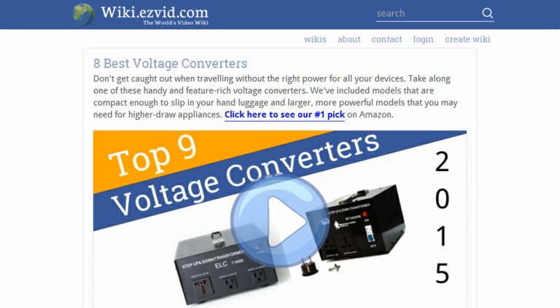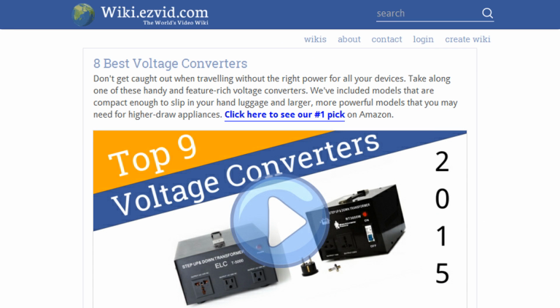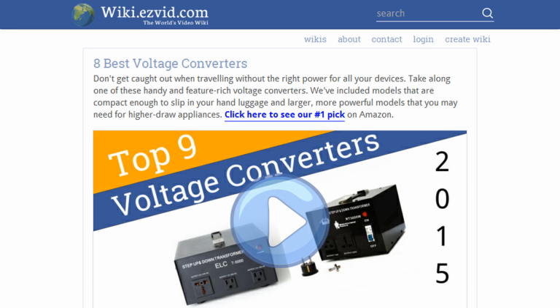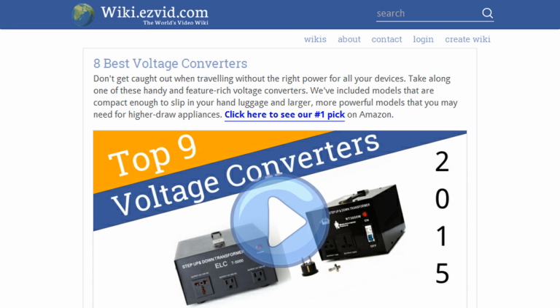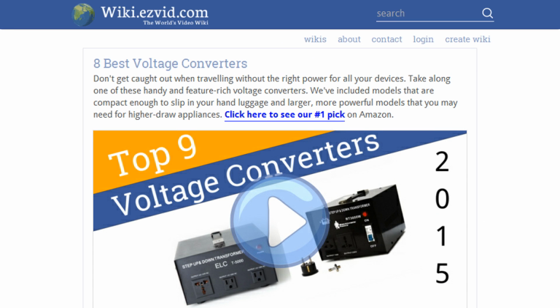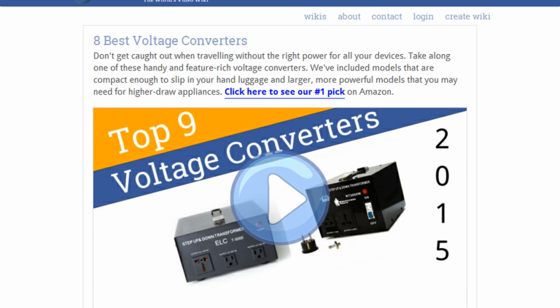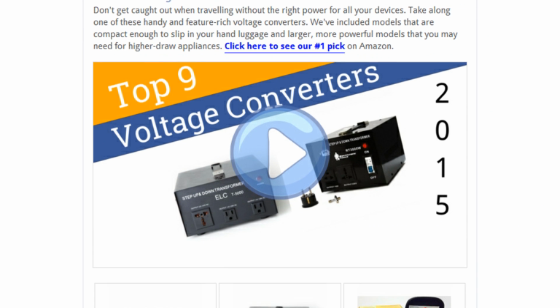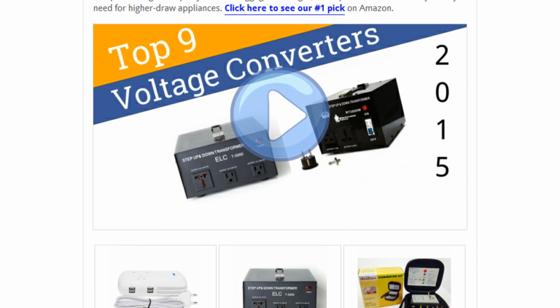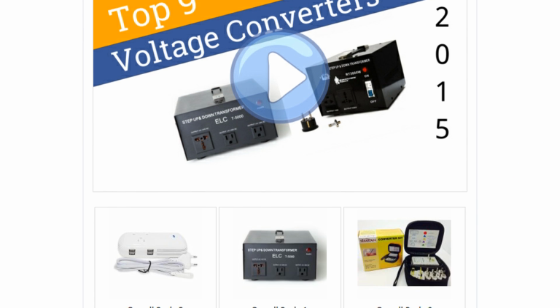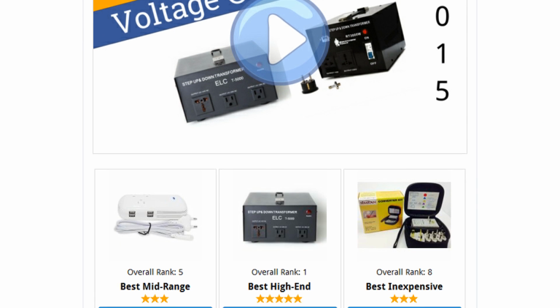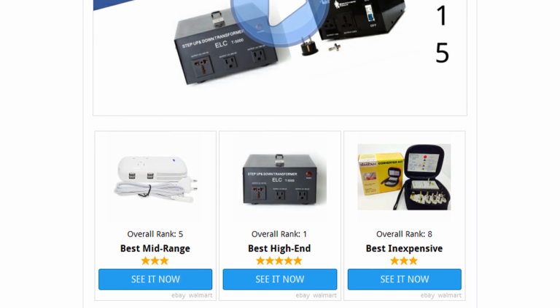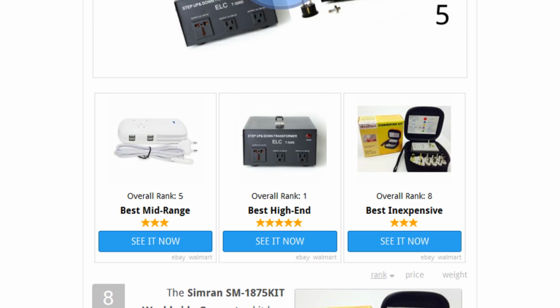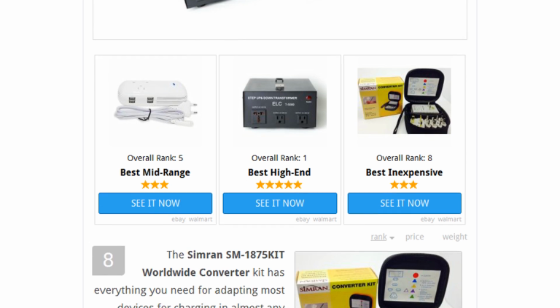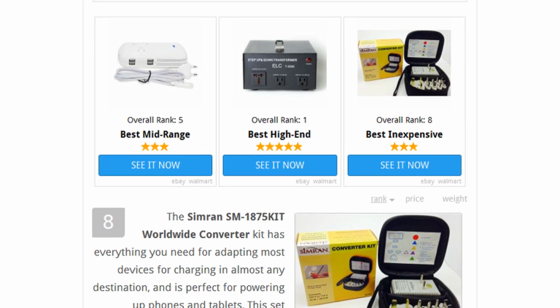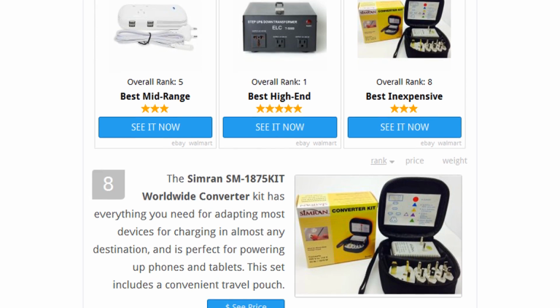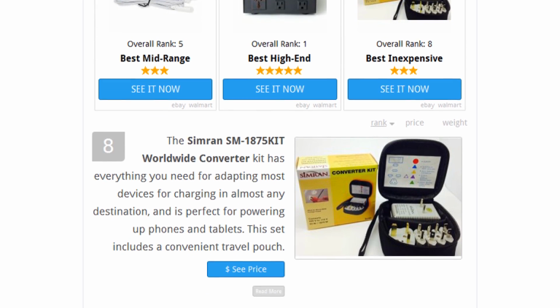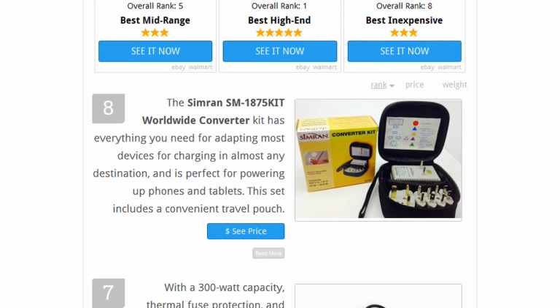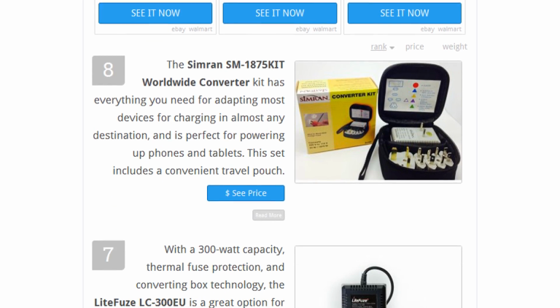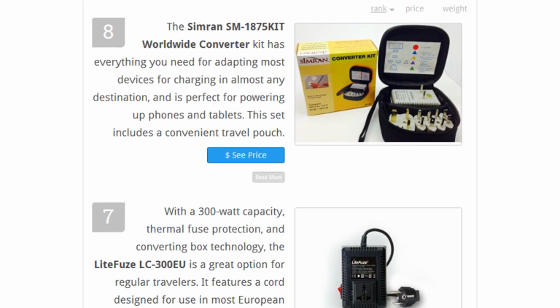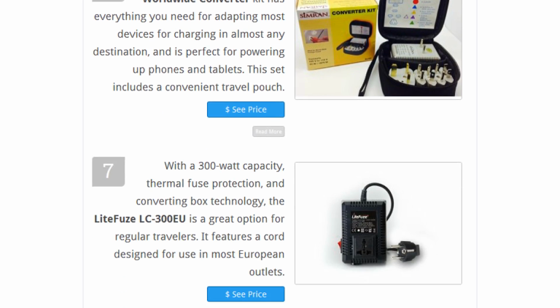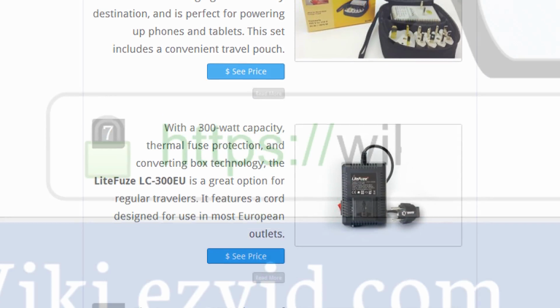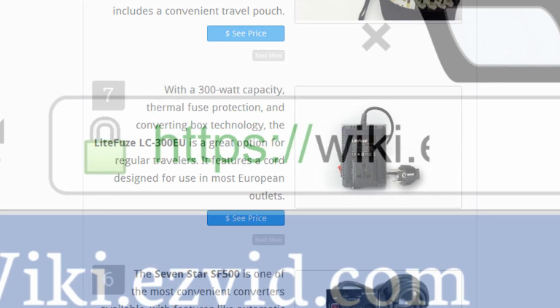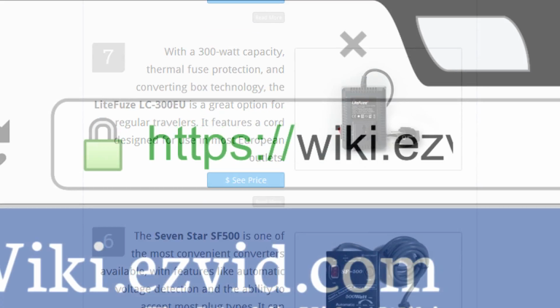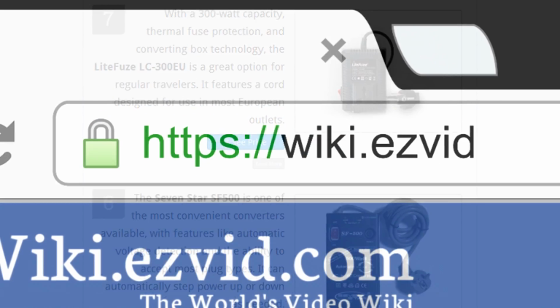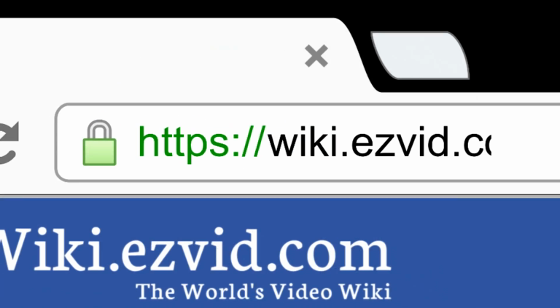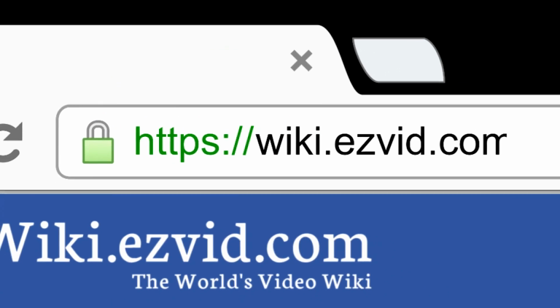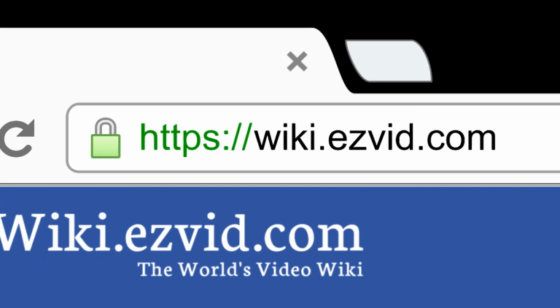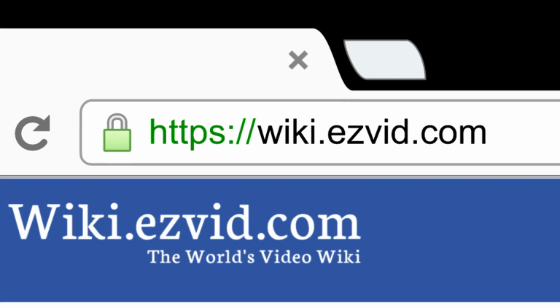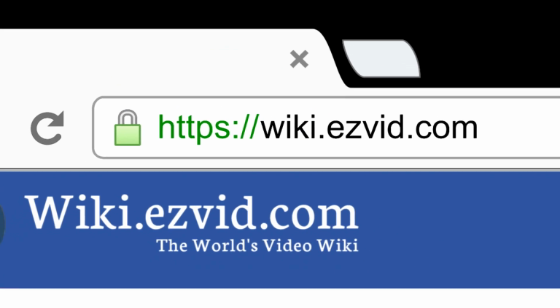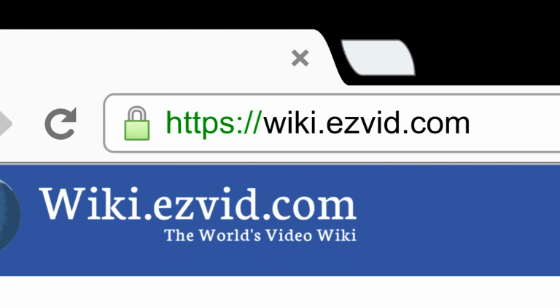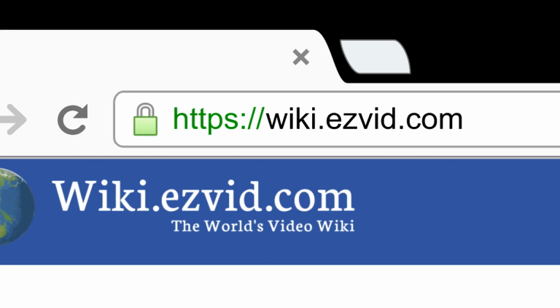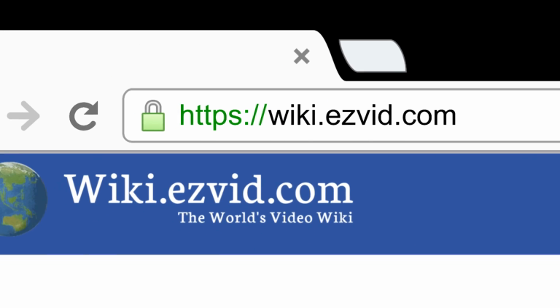To see all this stuff, go to wiki.easyvid.com and search for voltage converters, or click beneath this video.